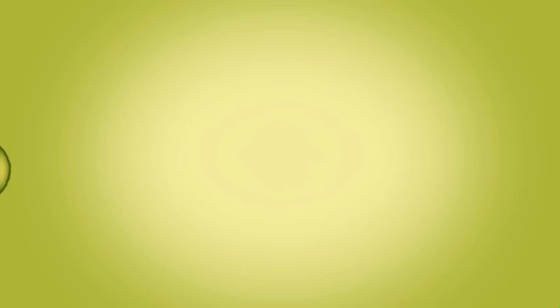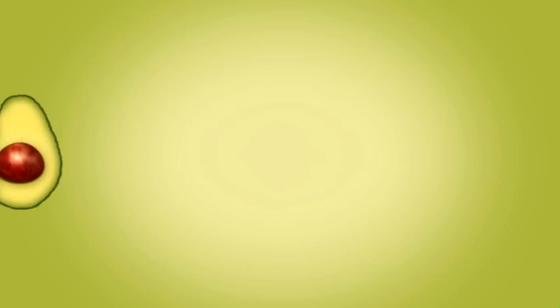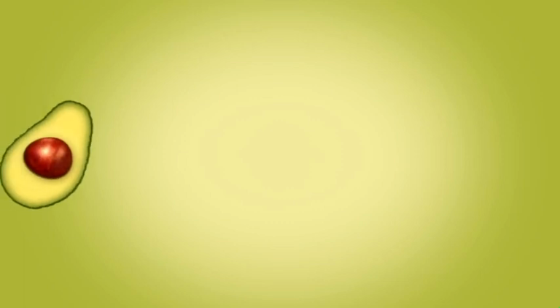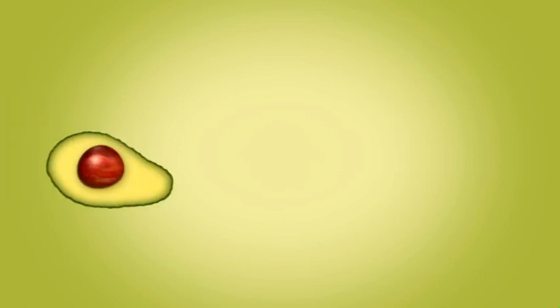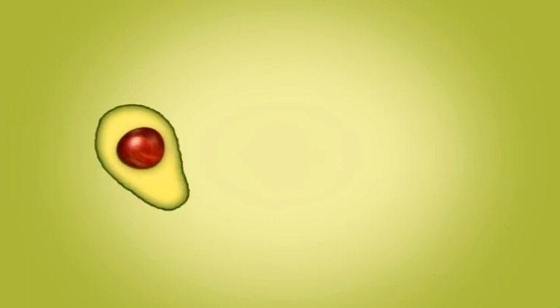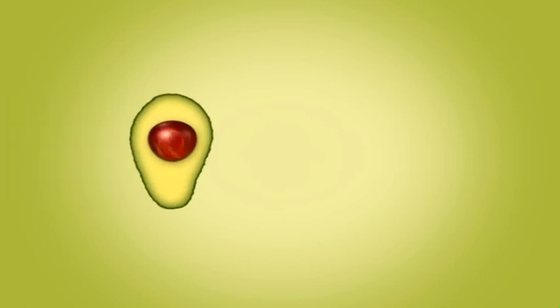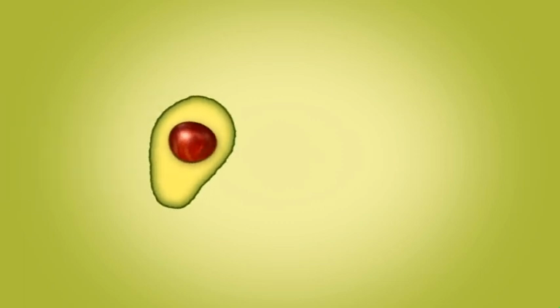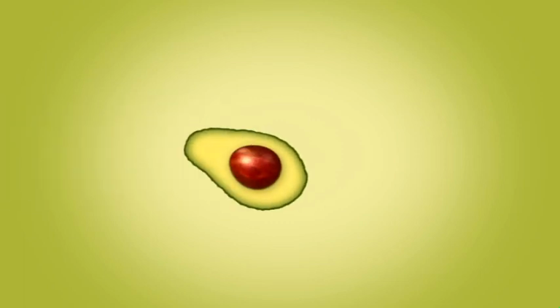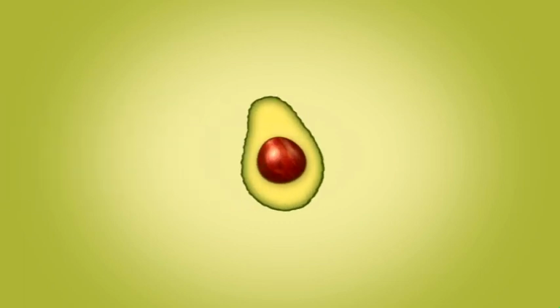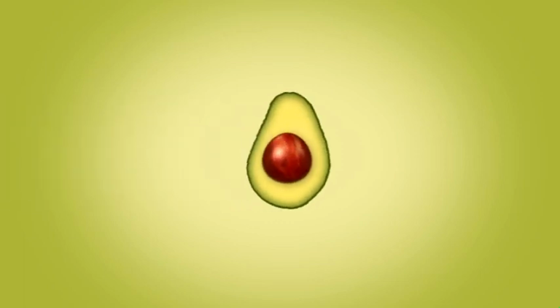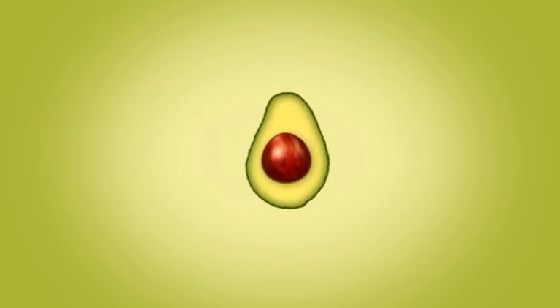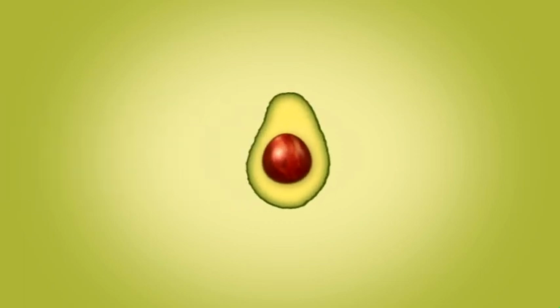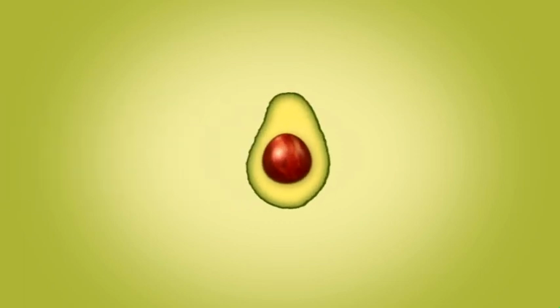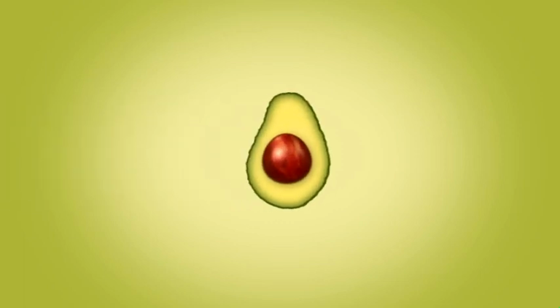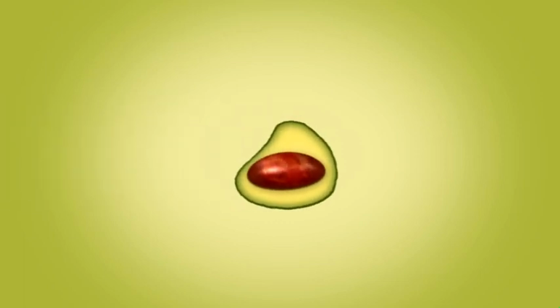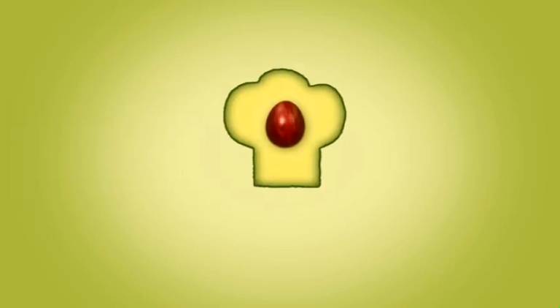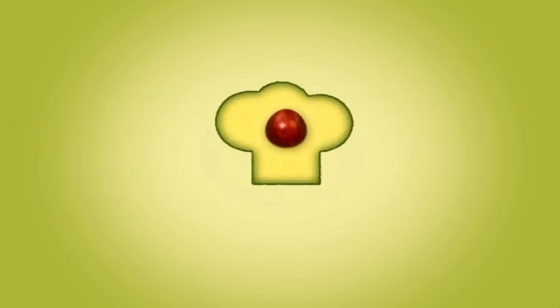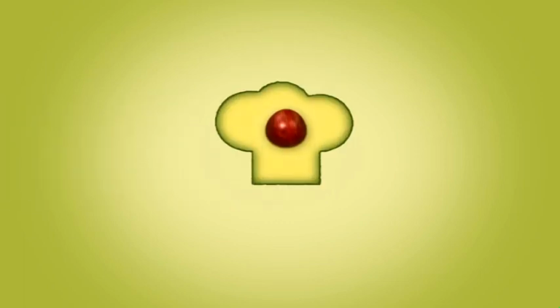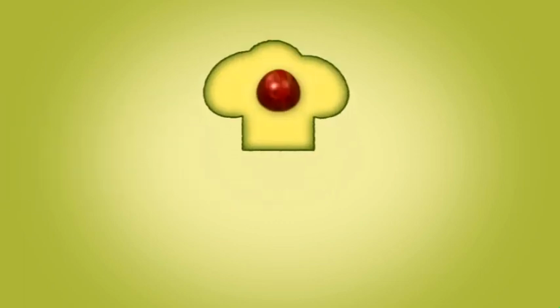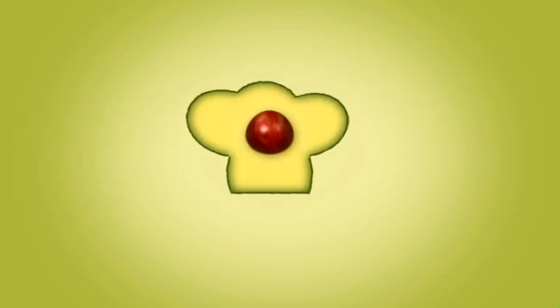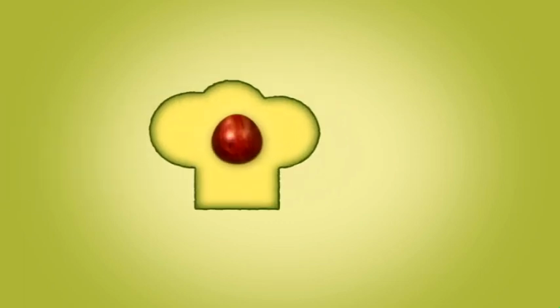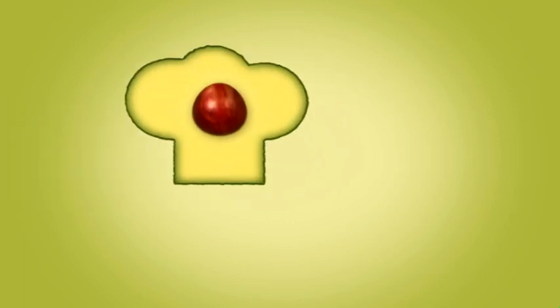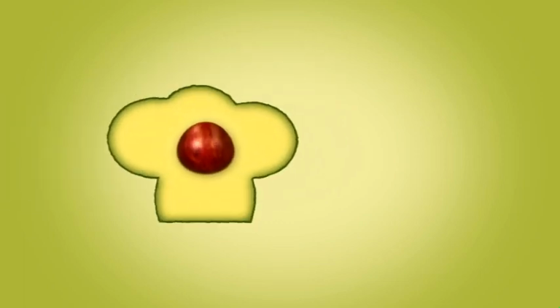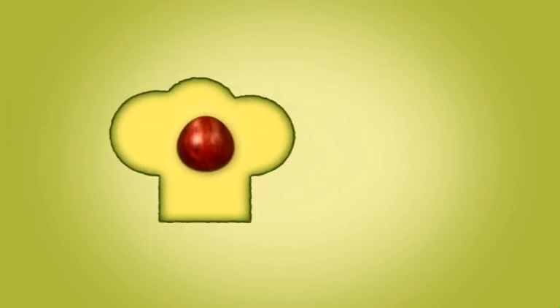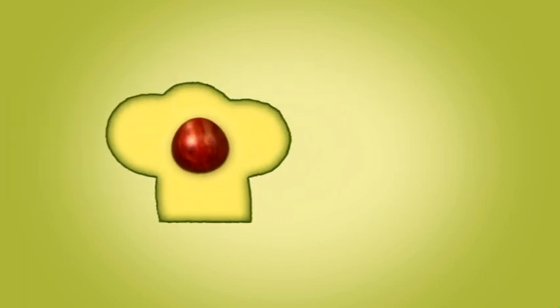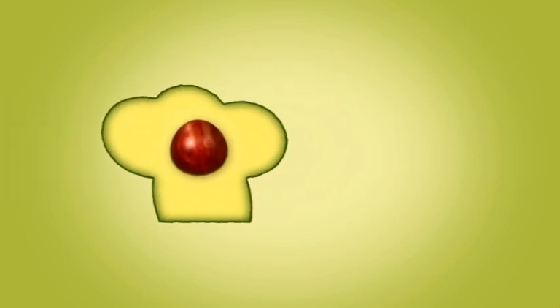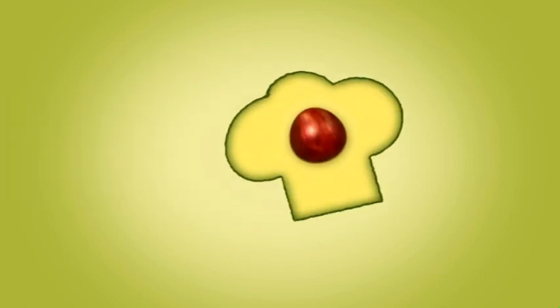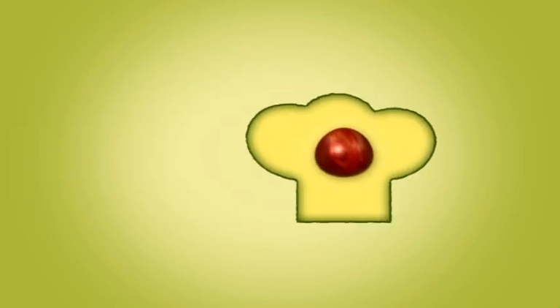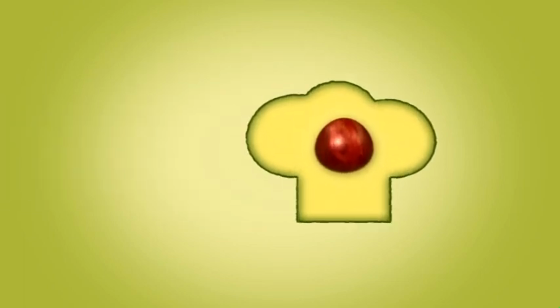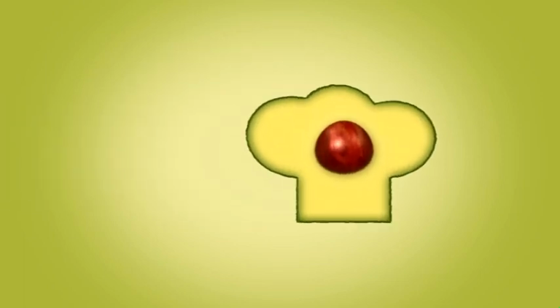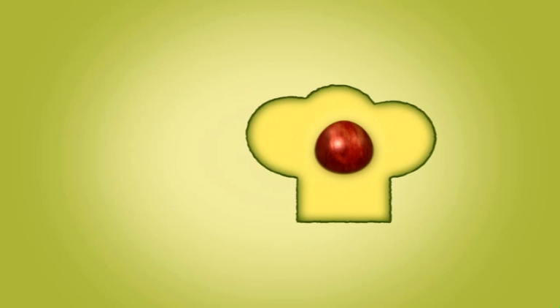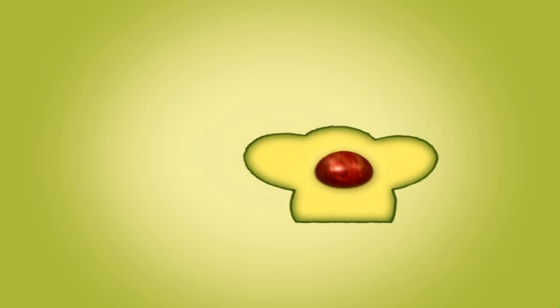This is just an avo, right? Wrong! It's your ally in the kitchen every day.